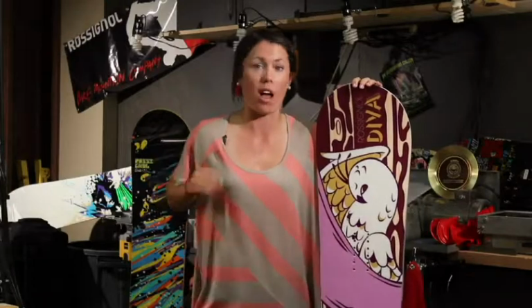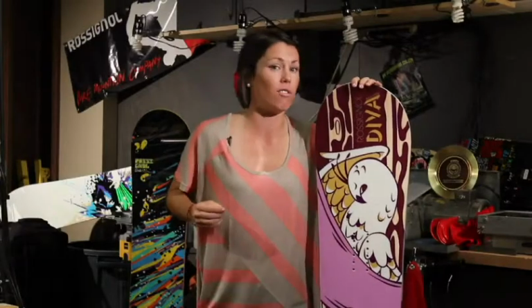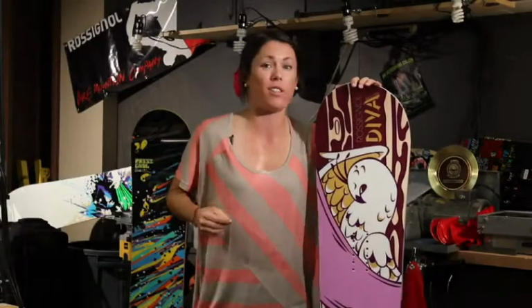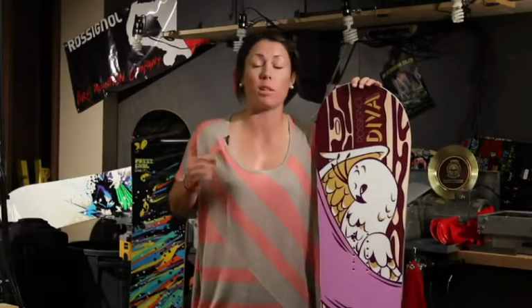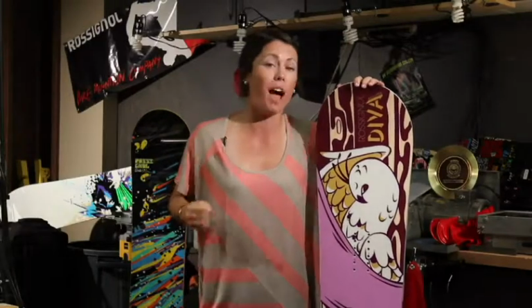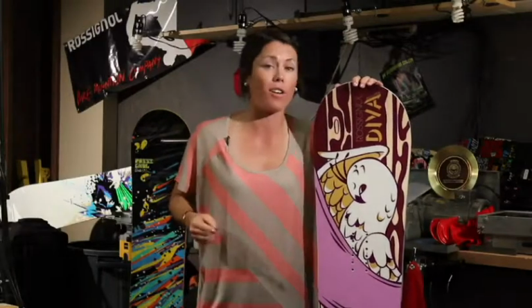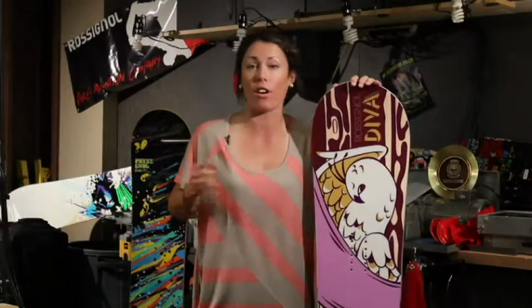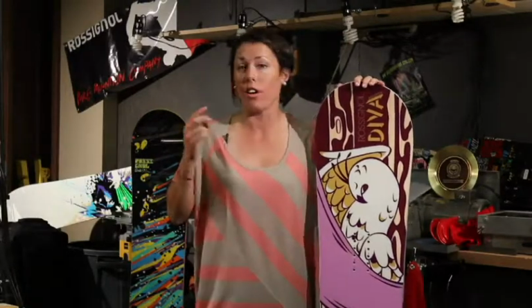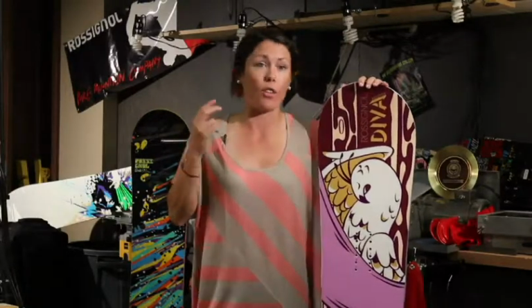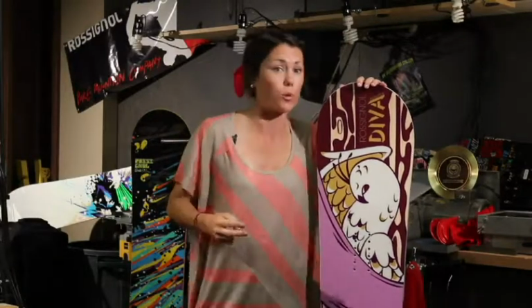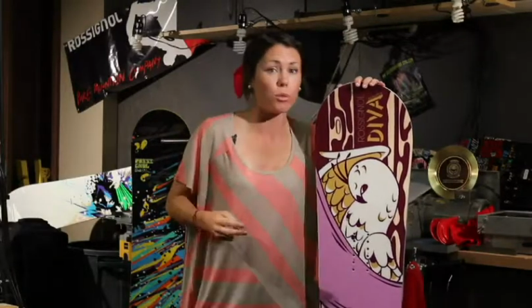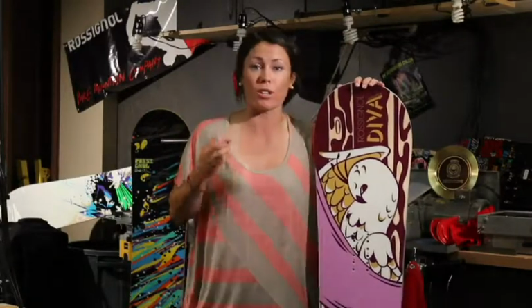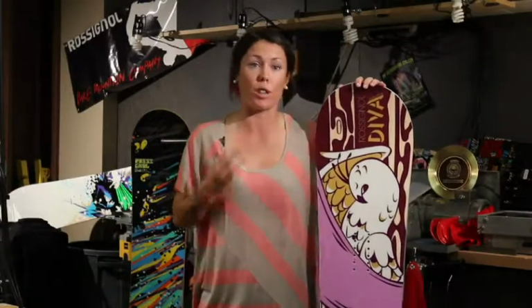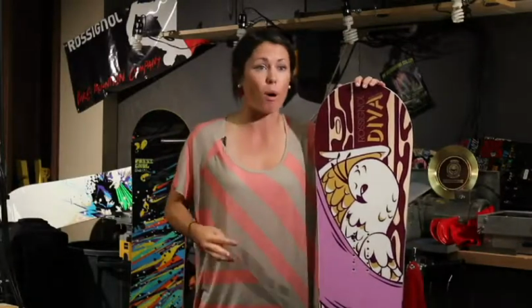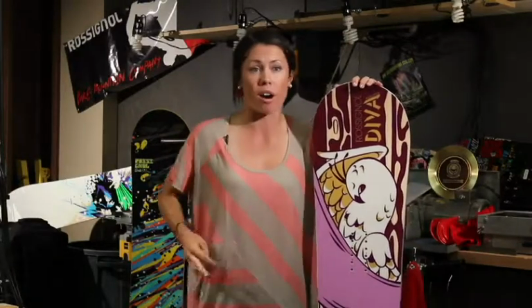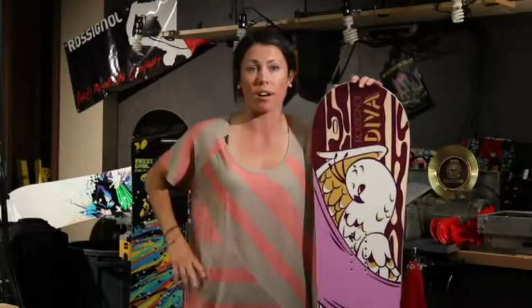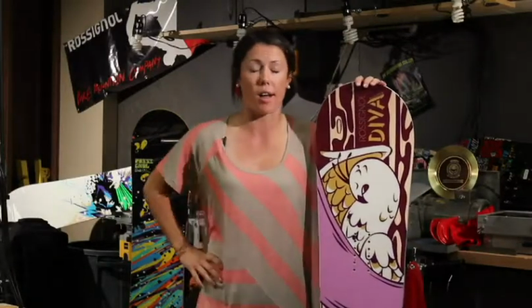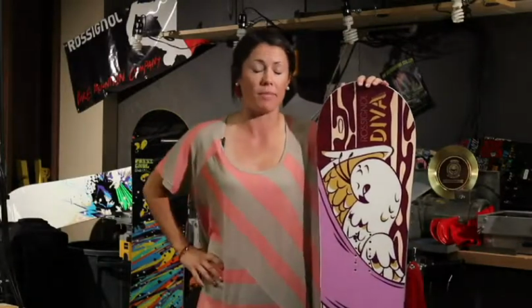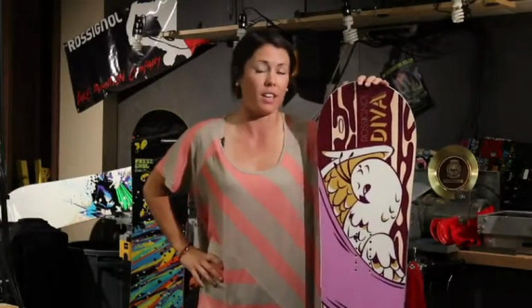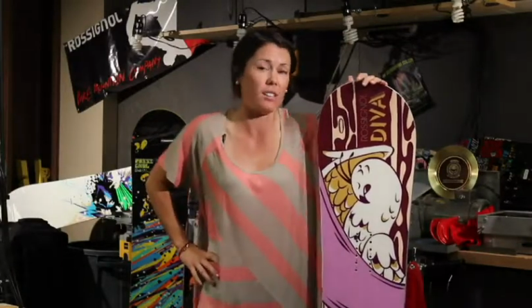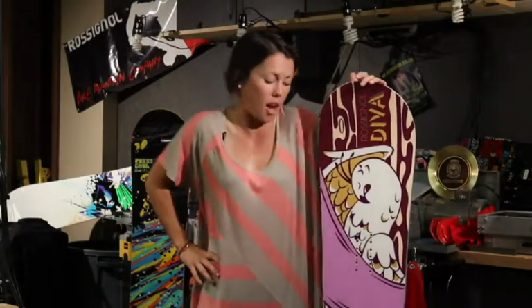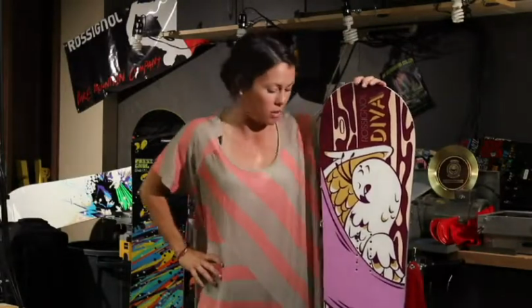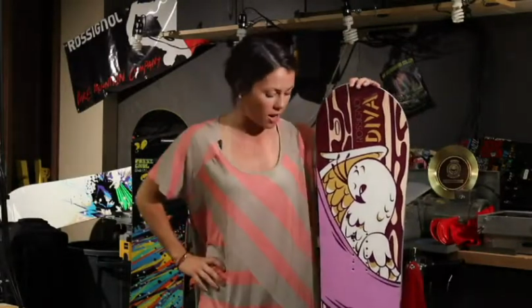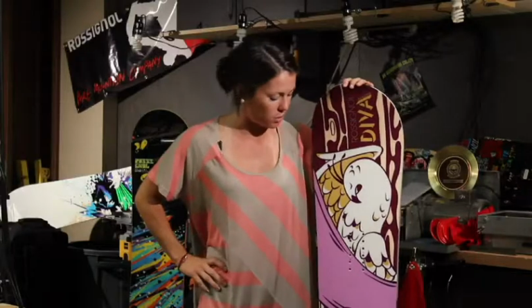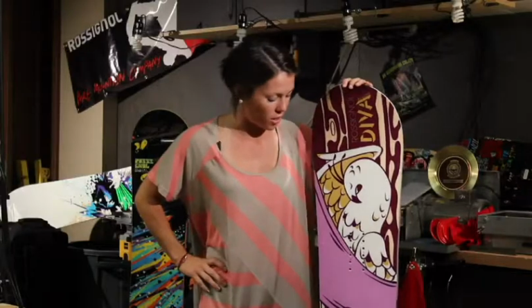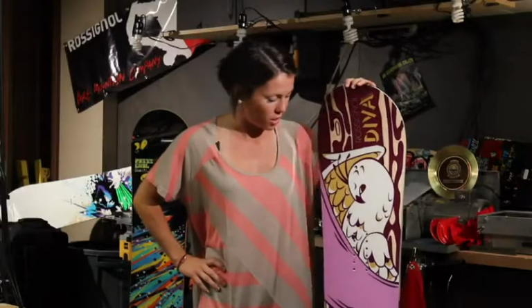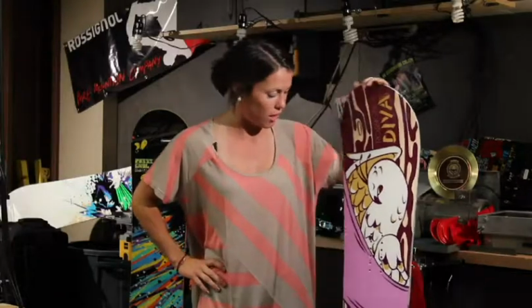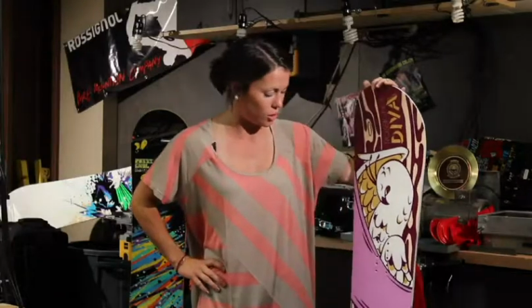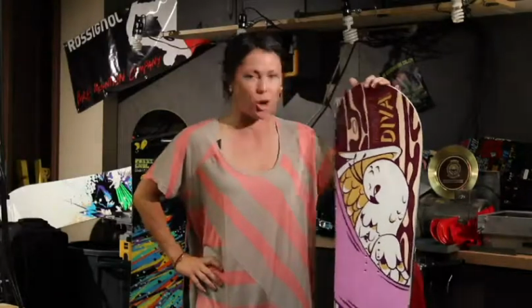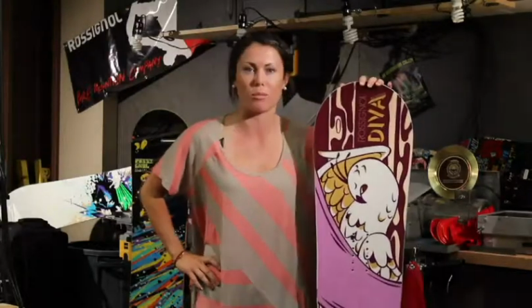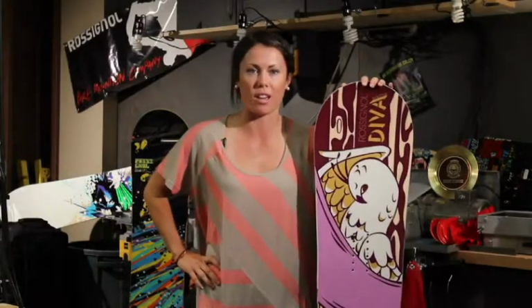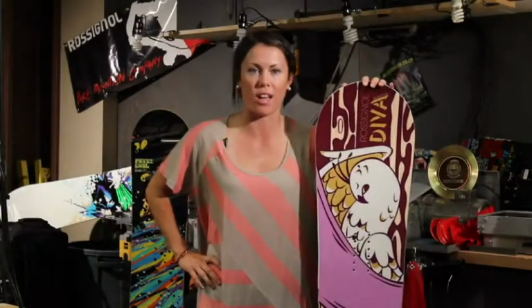I love riding this in the powder, on the groomers, in the park. Anytime you can ride this board, you can definitely show up some of the guys.